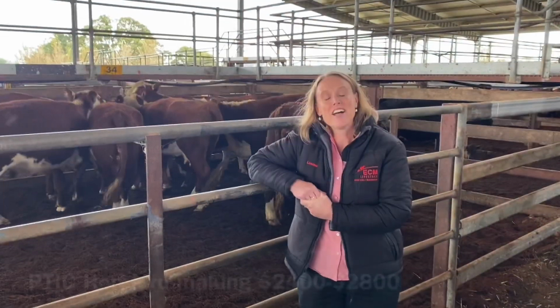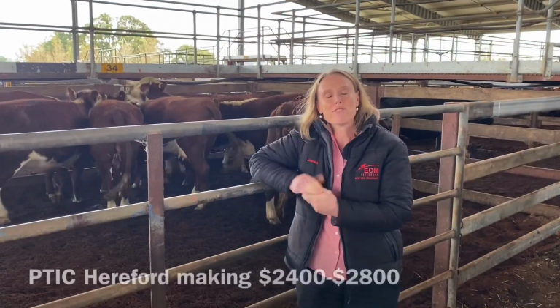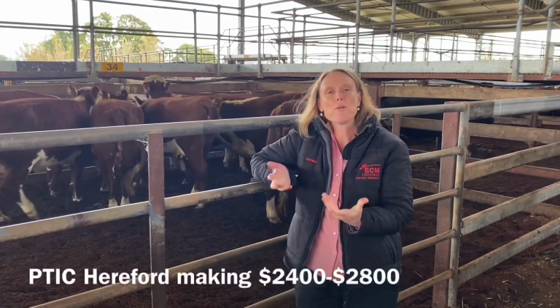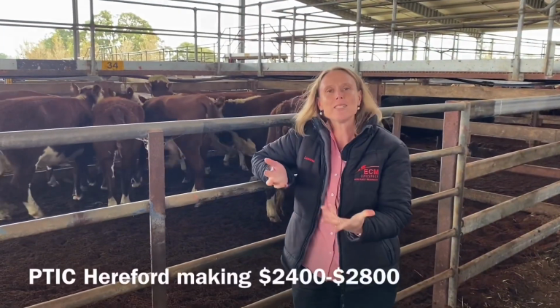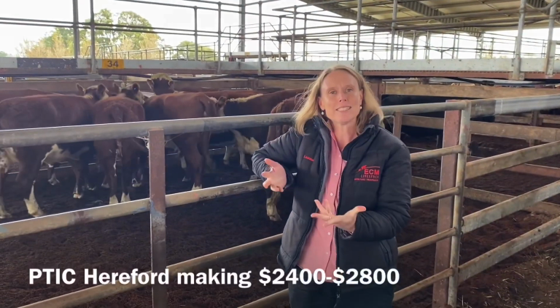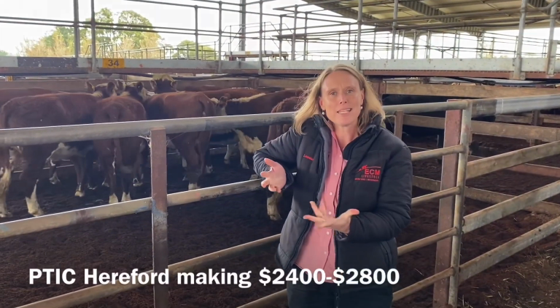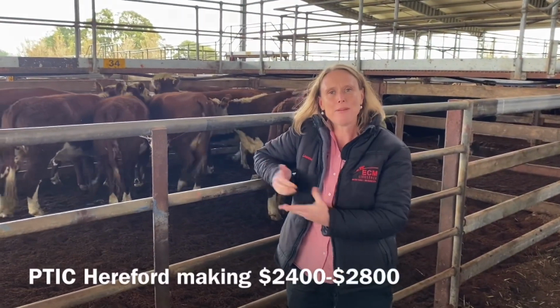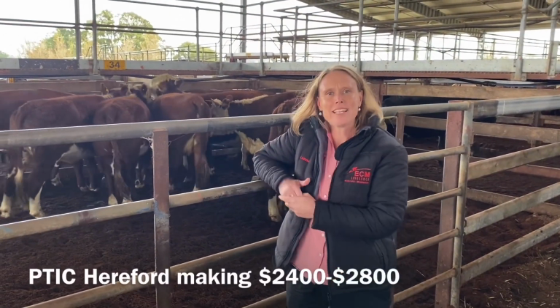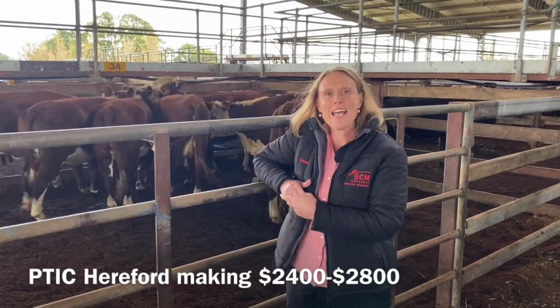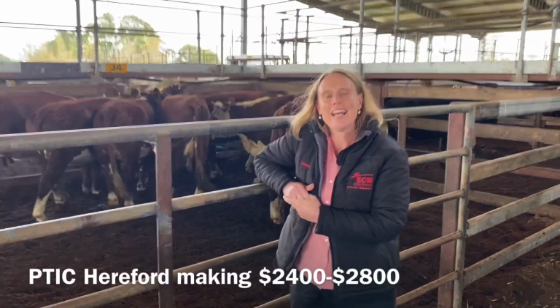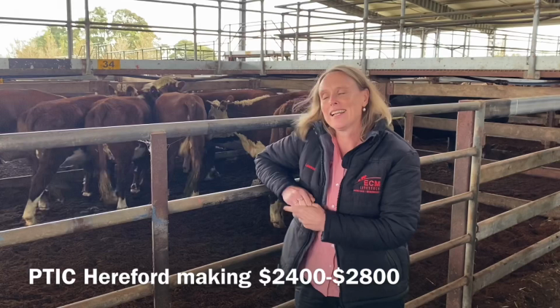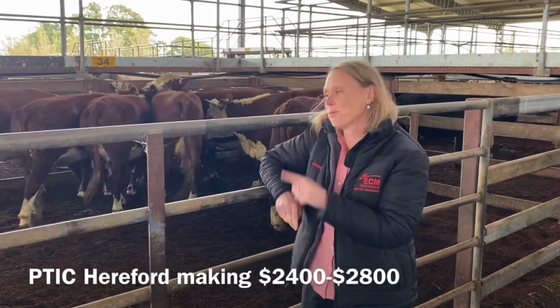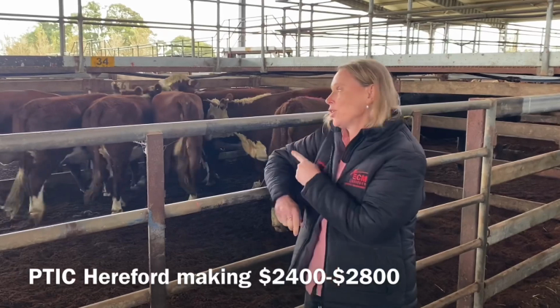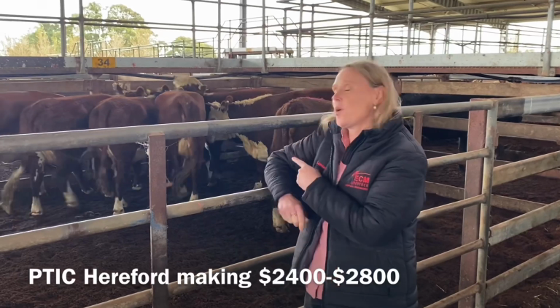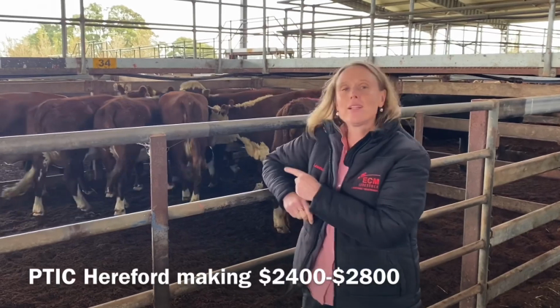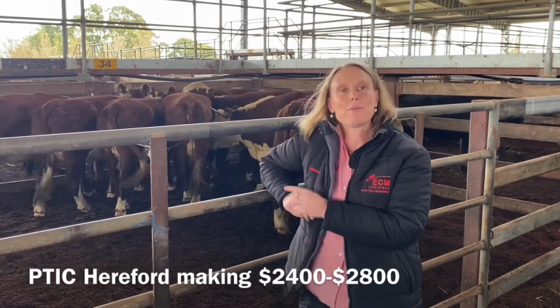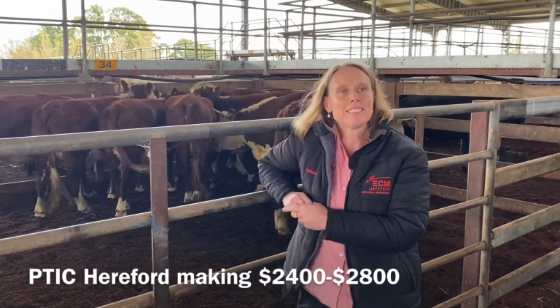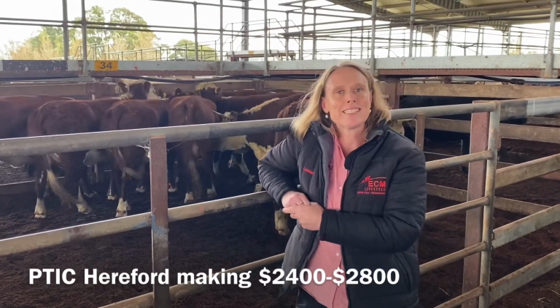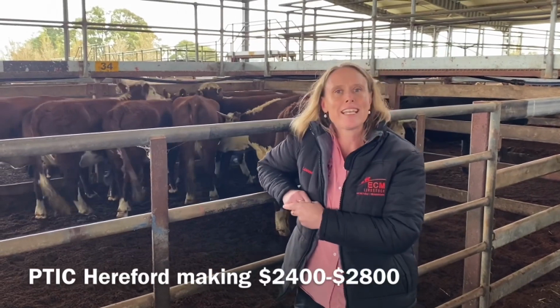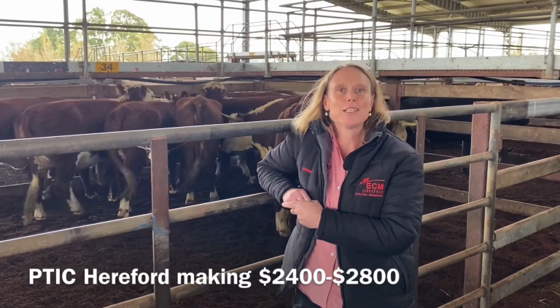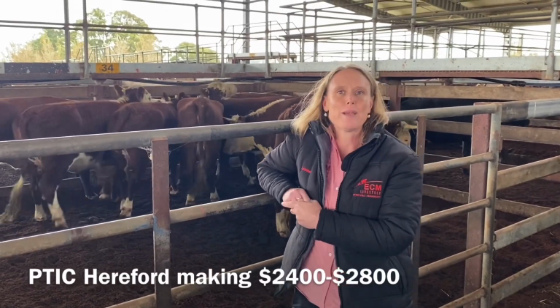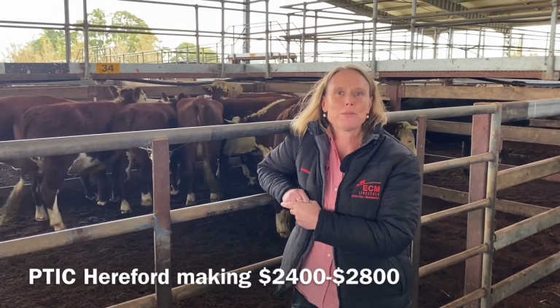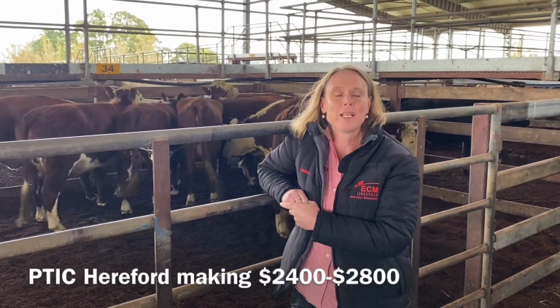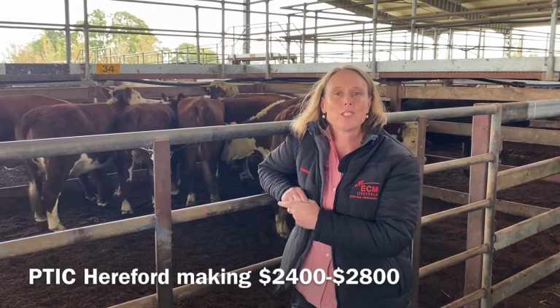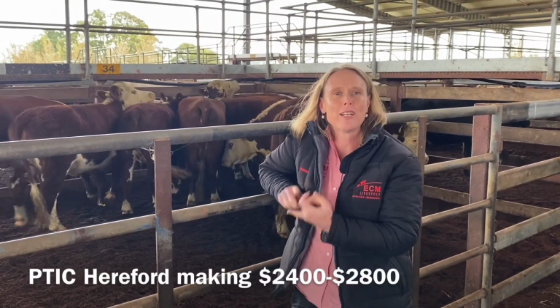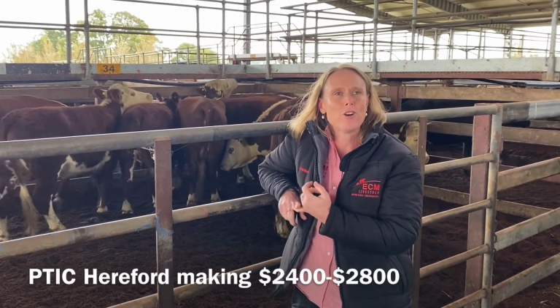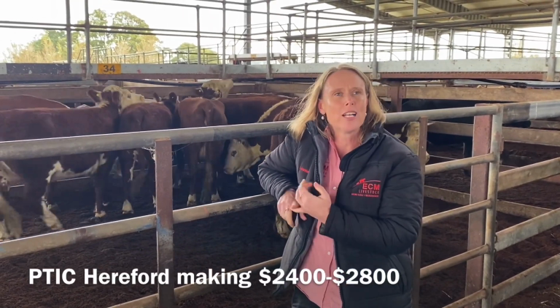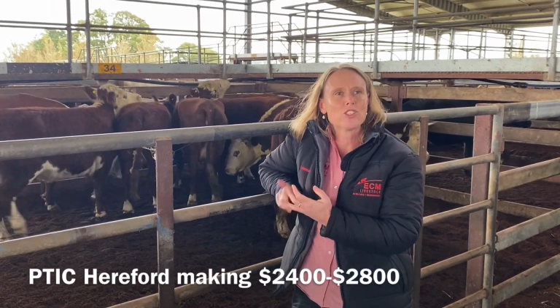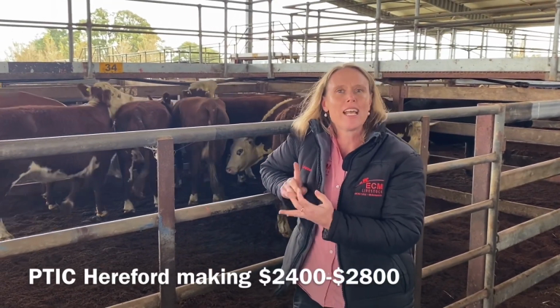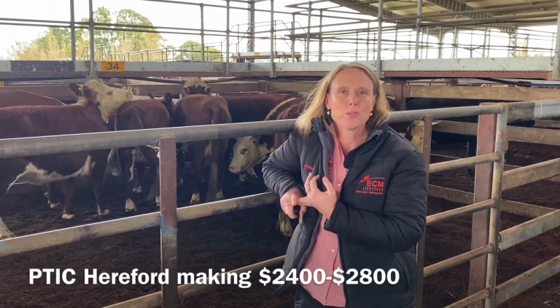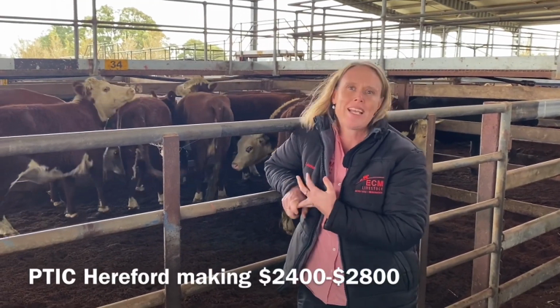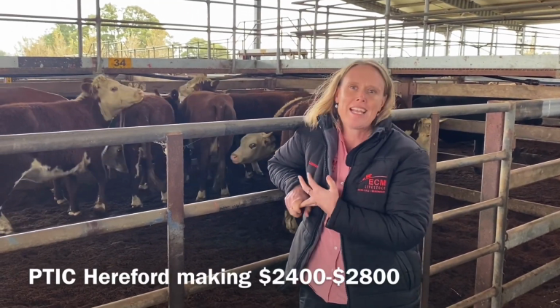The real boss has a second tag, and good quality purchased cows were between $2,400 and $2,880.